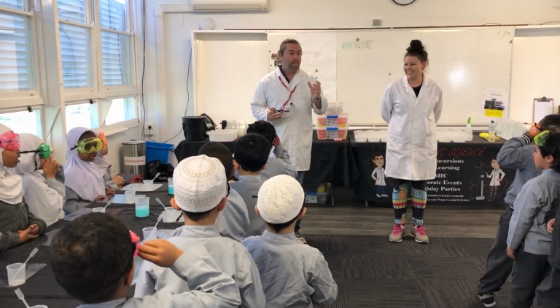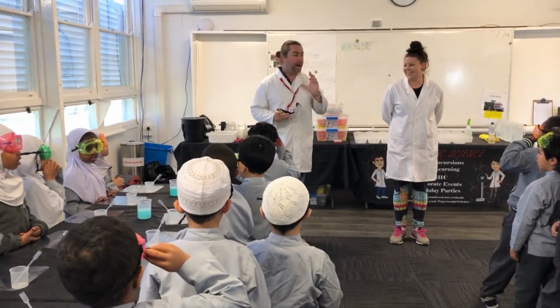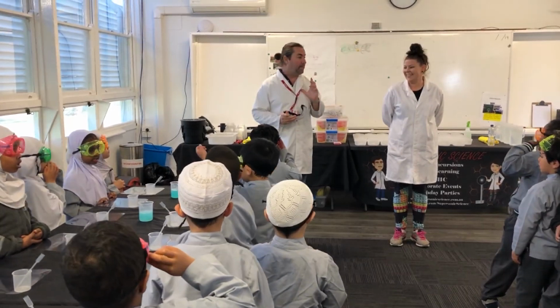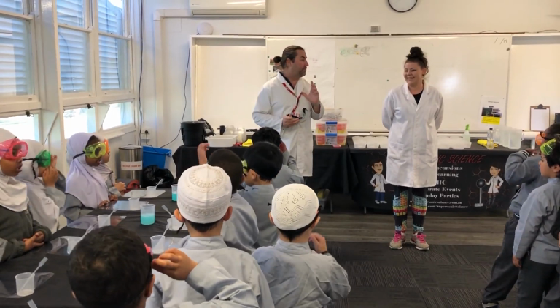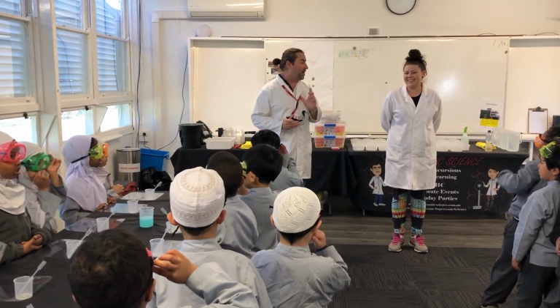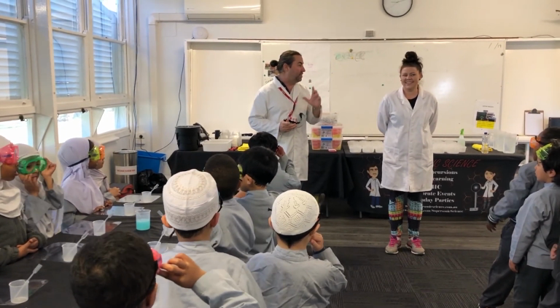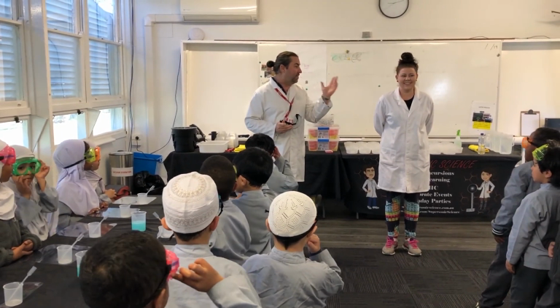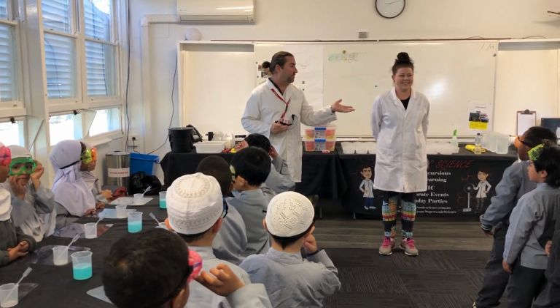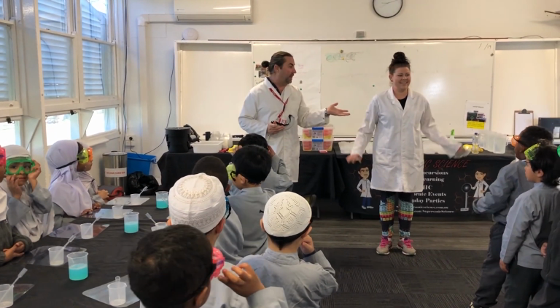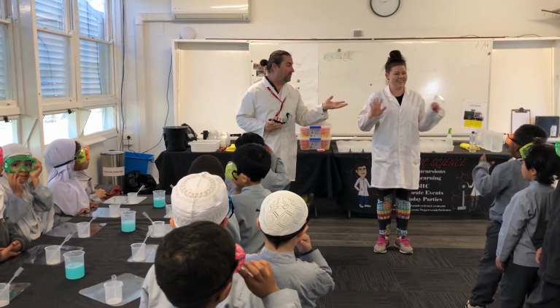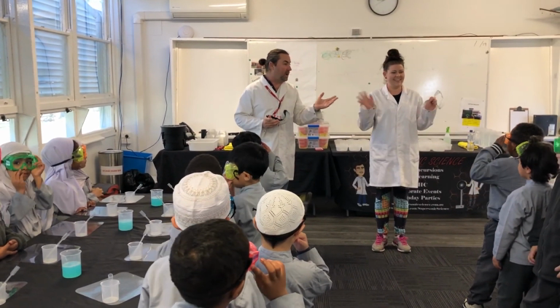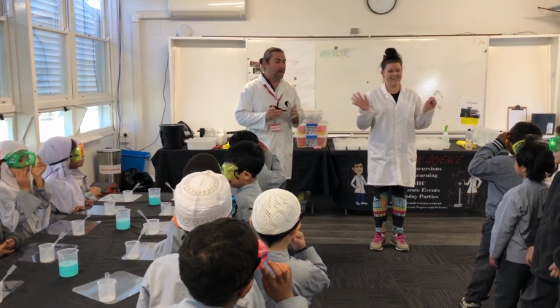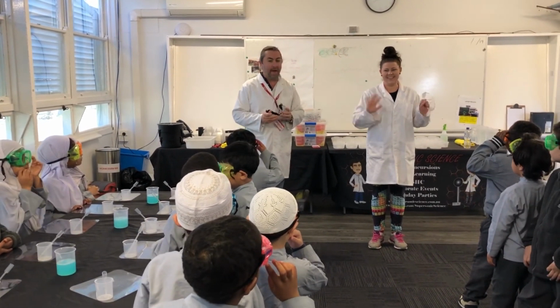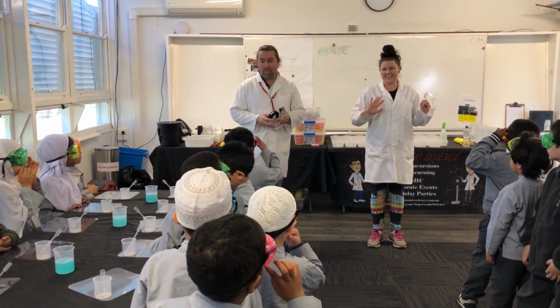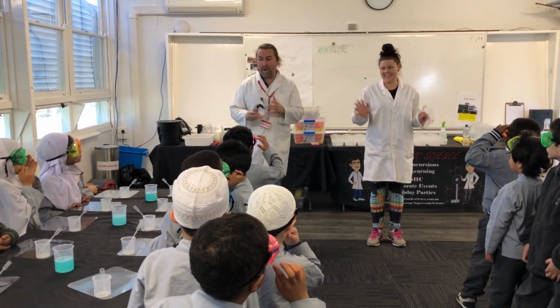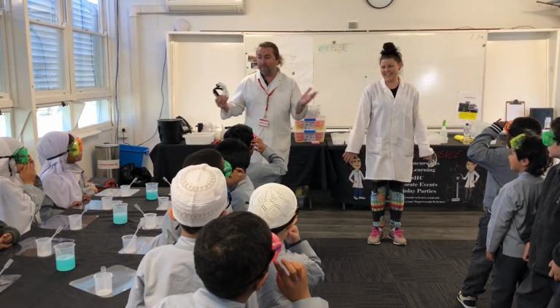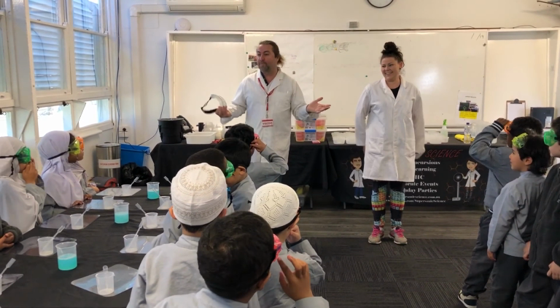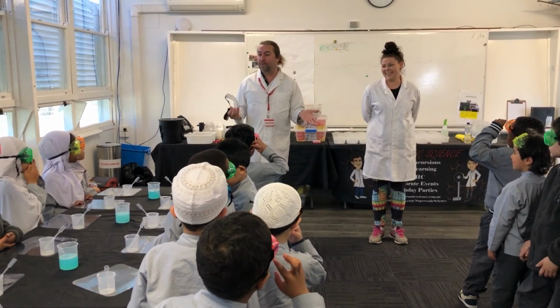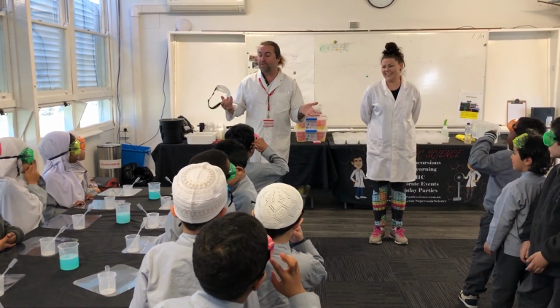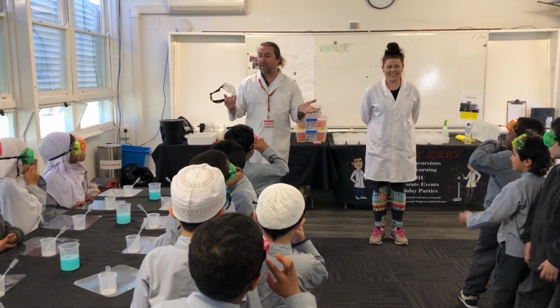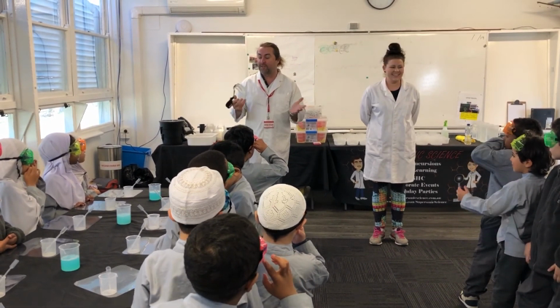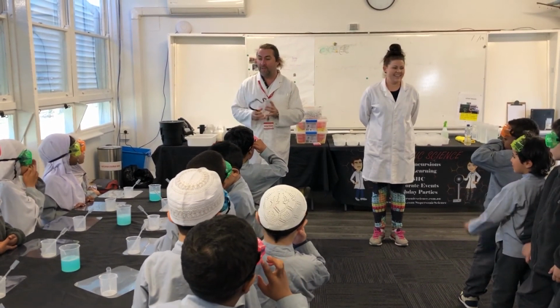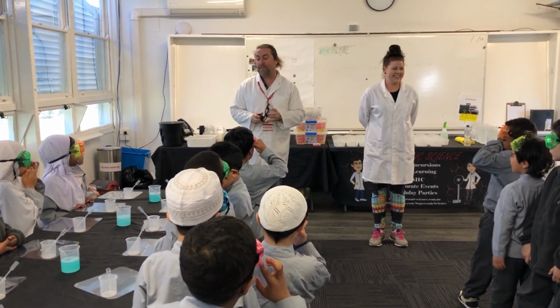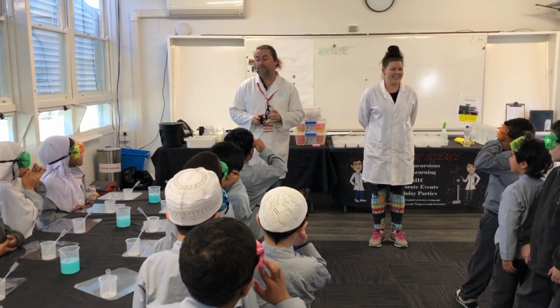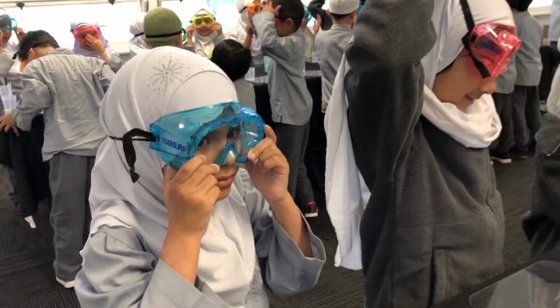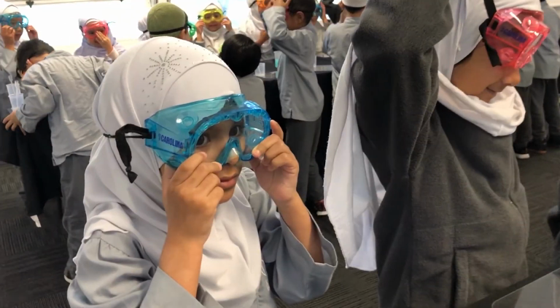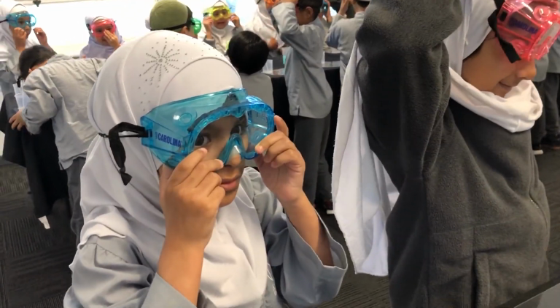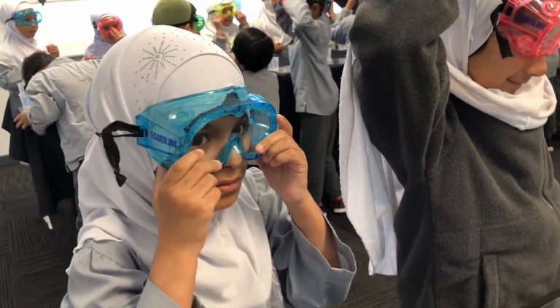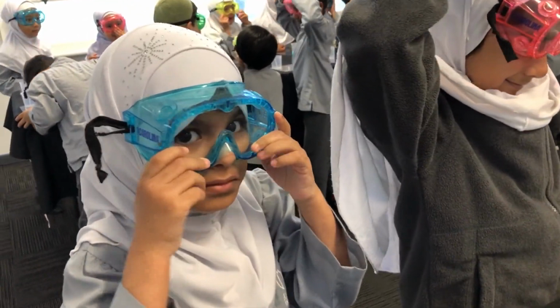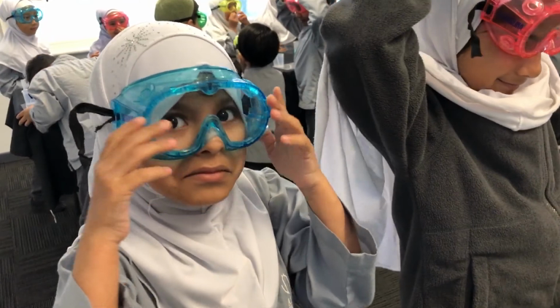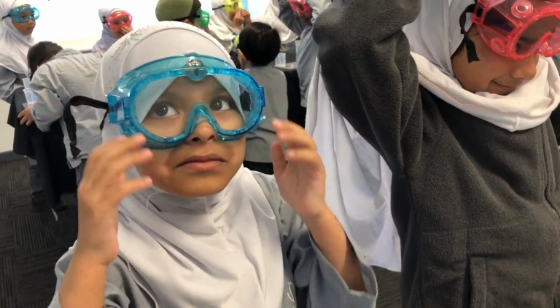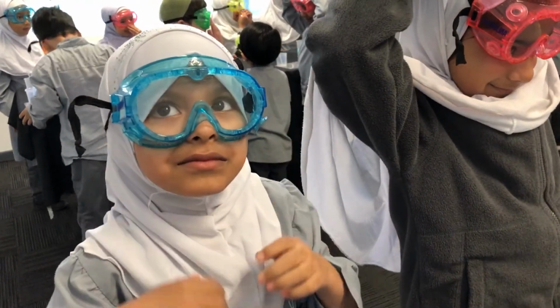My name is Jason, this is Alicia, and we are from Supersonic Science, so very nice to meet you all.